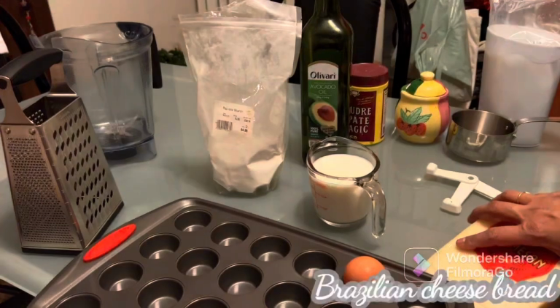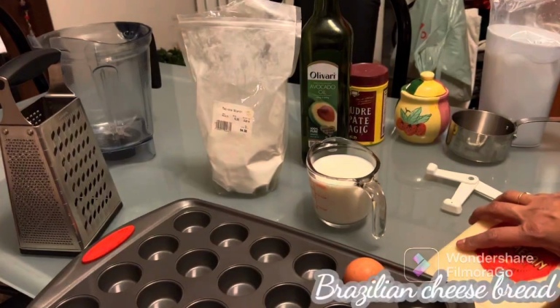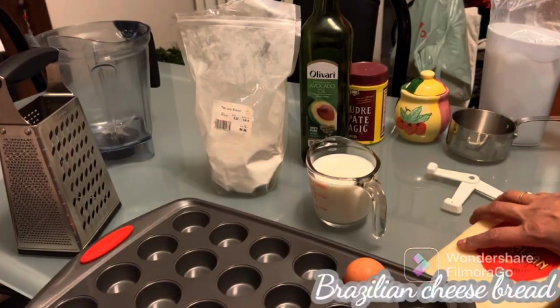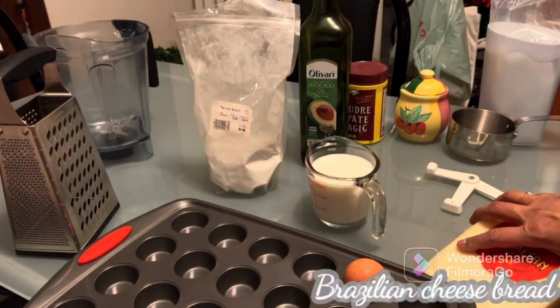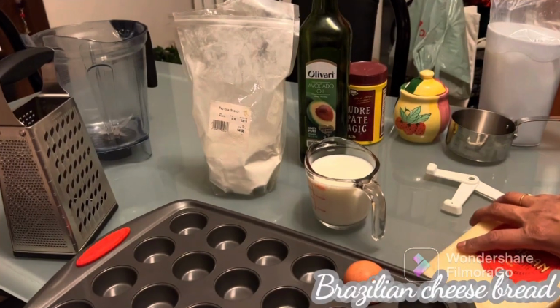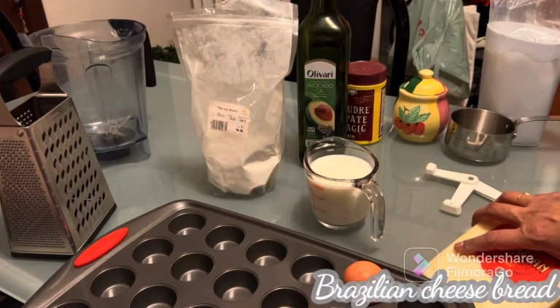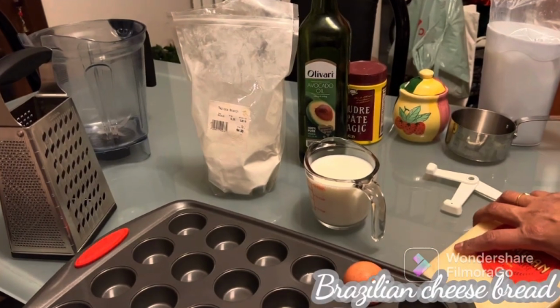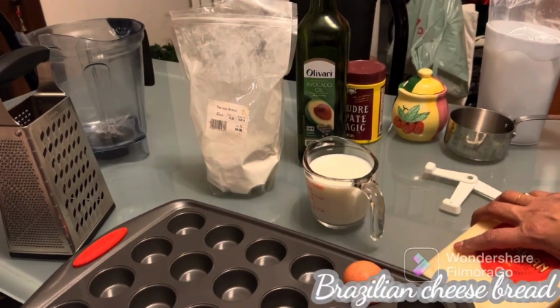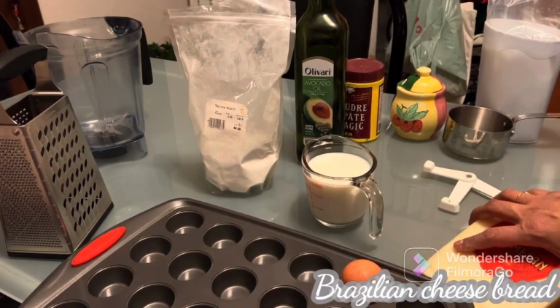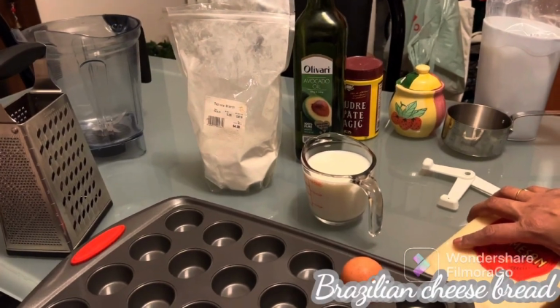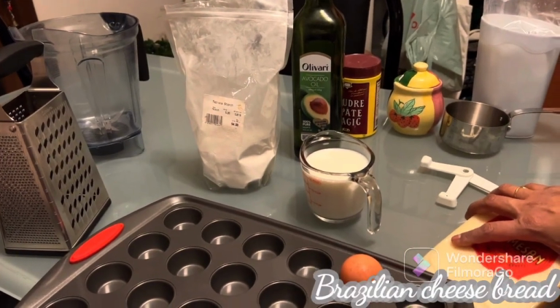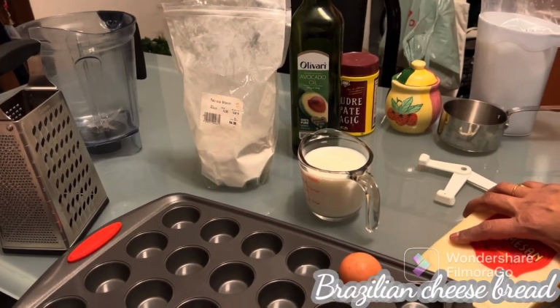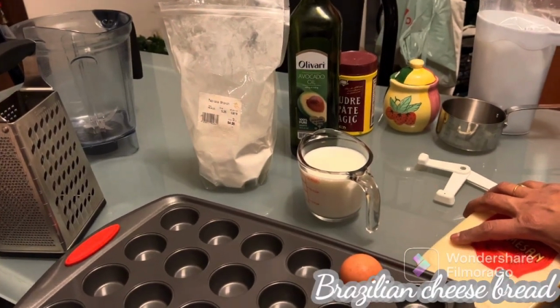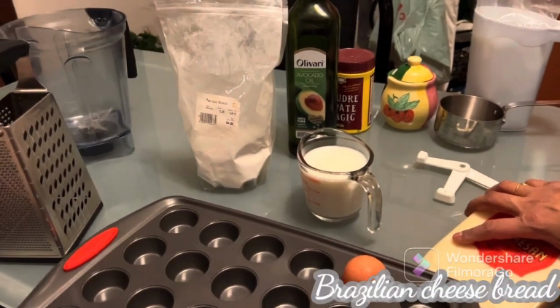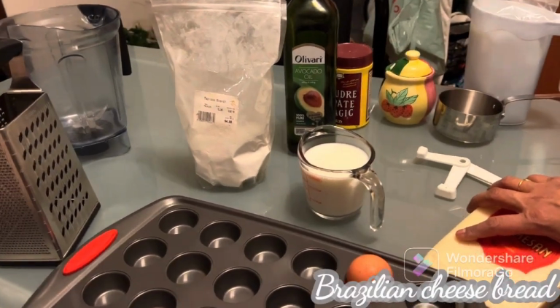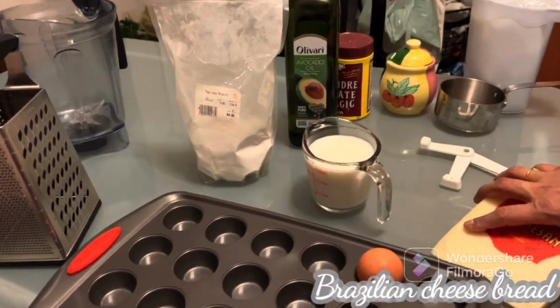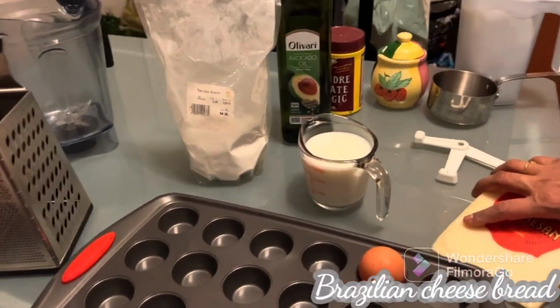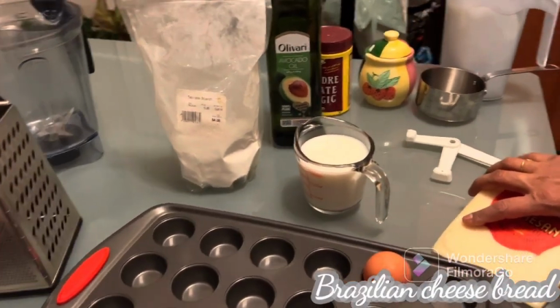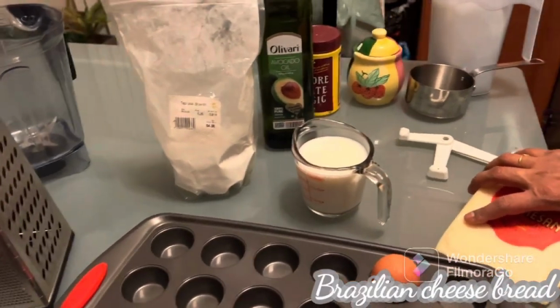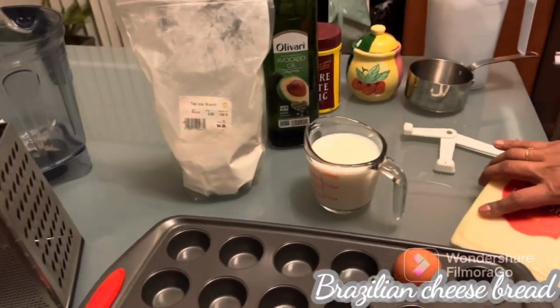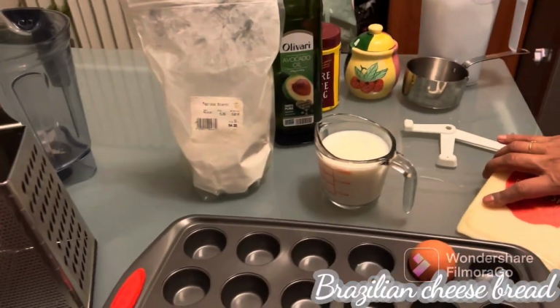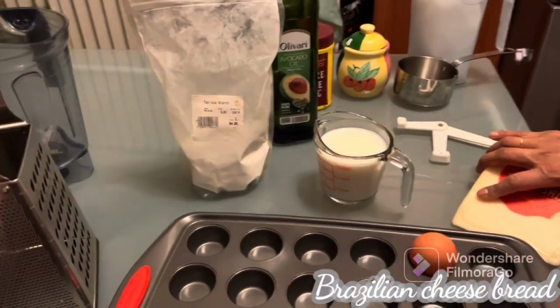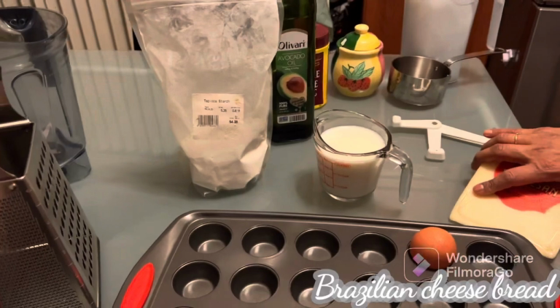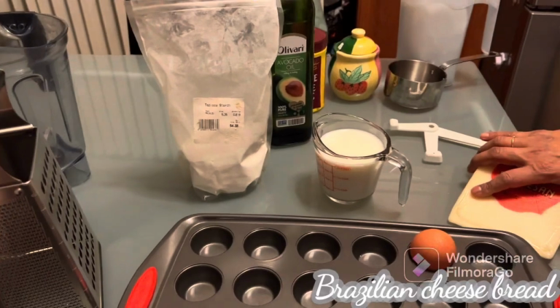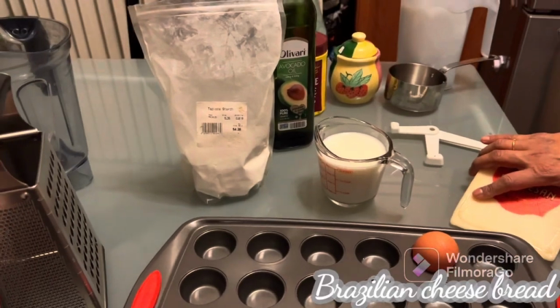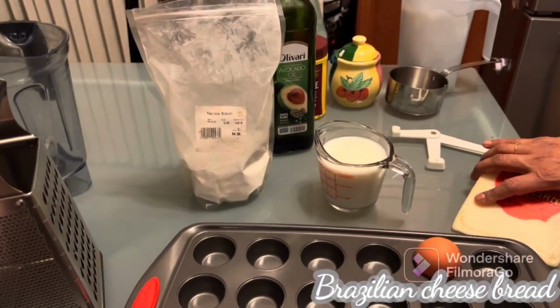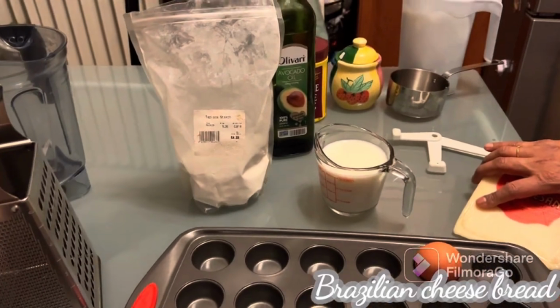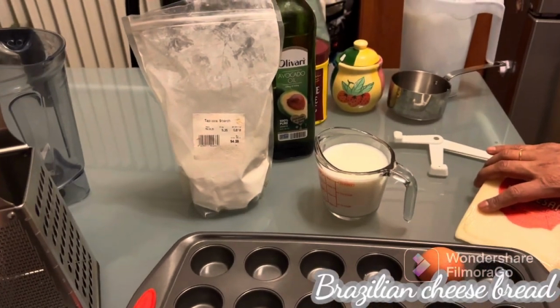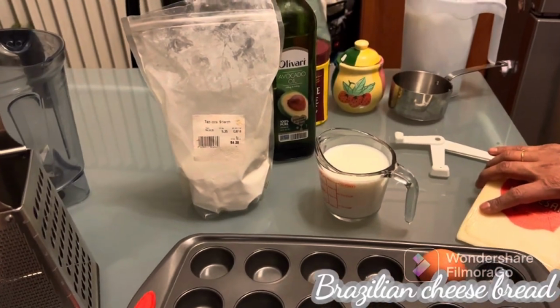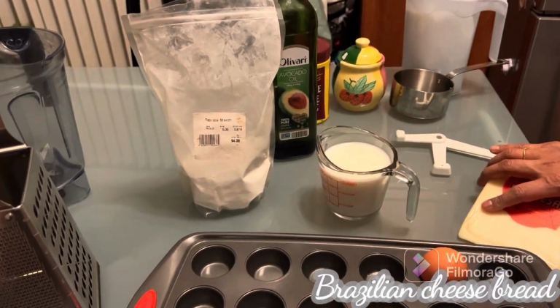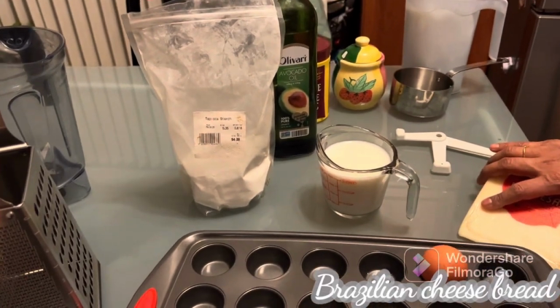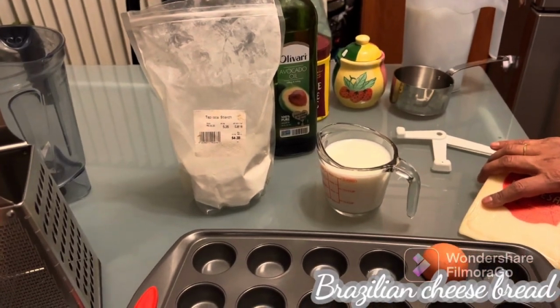Hello friends, welcome to Fasting and Healthy Living. Today we are making a low-carb Brazilian cloud bread.